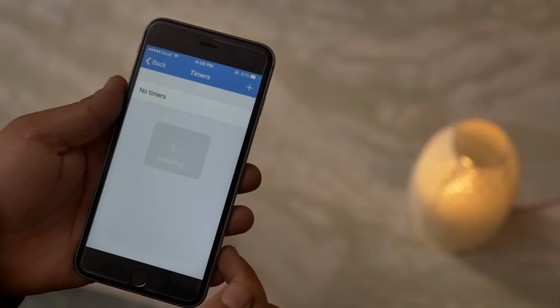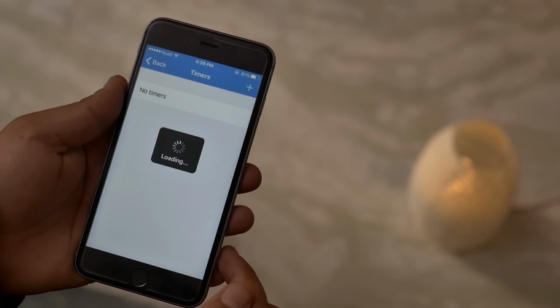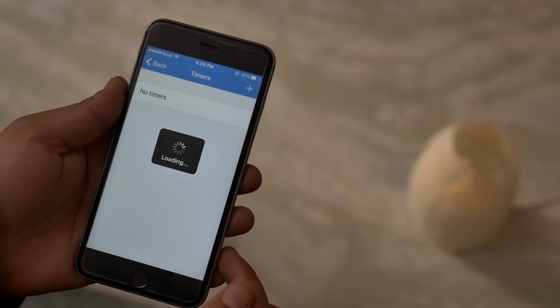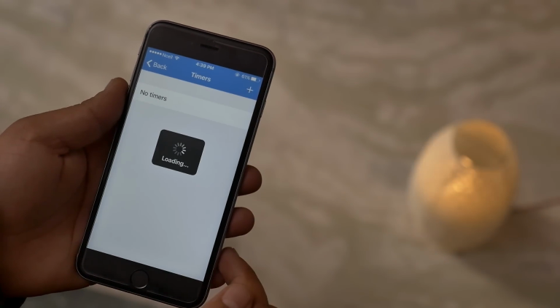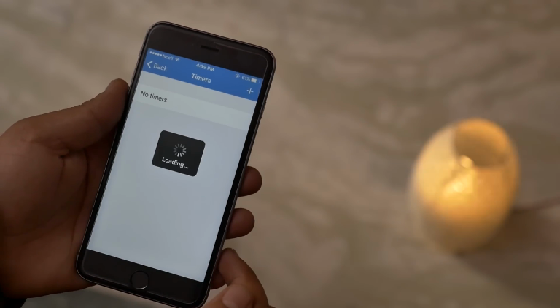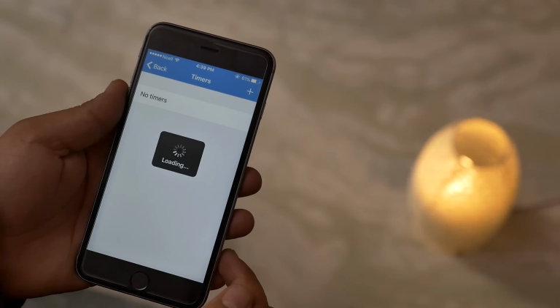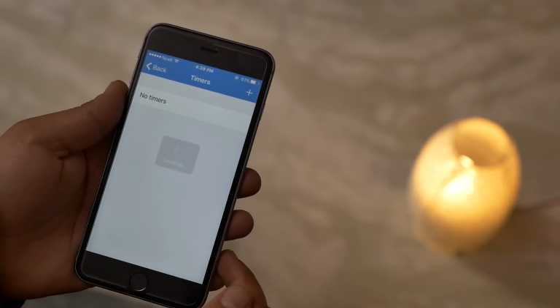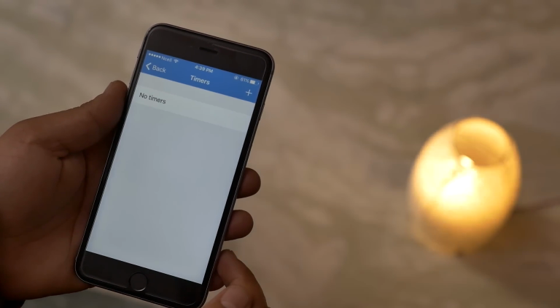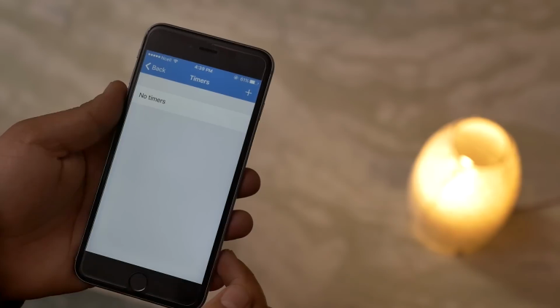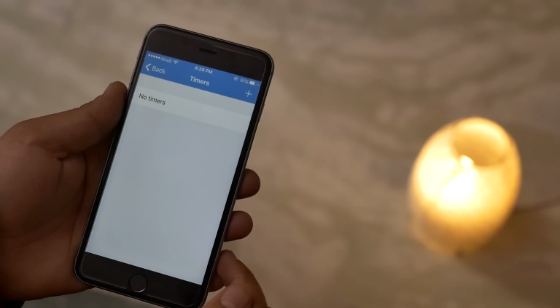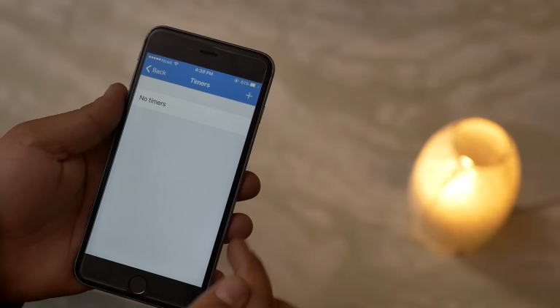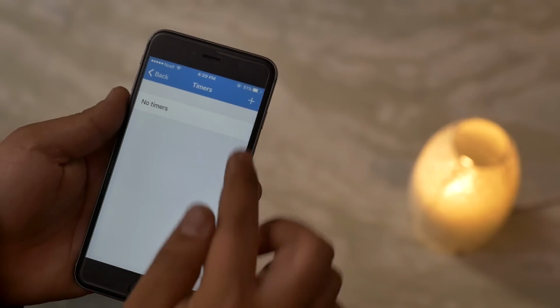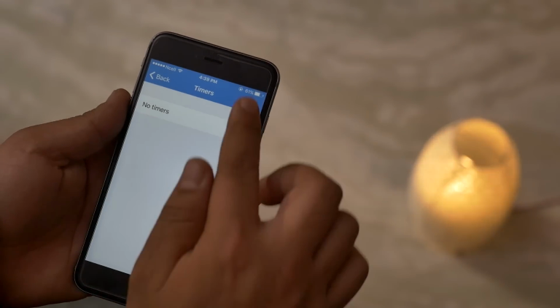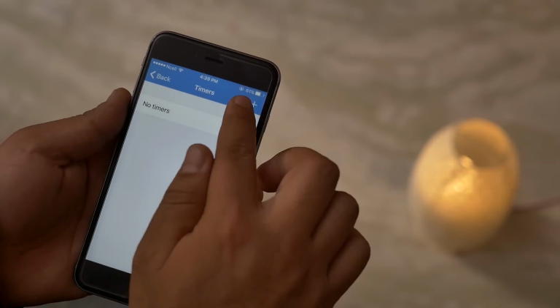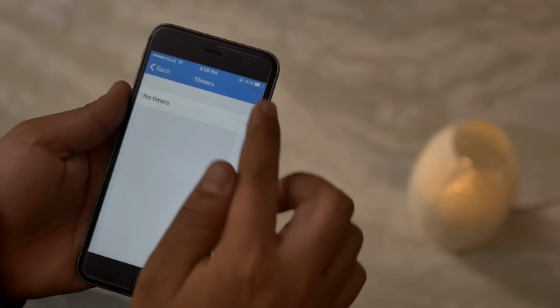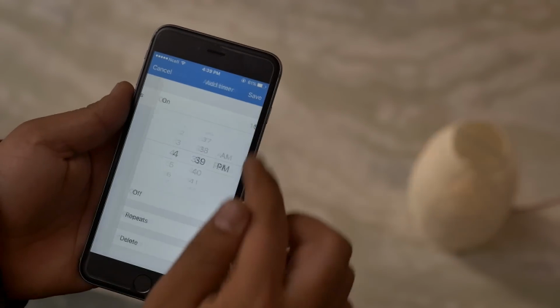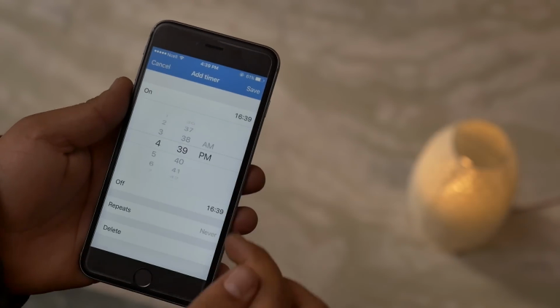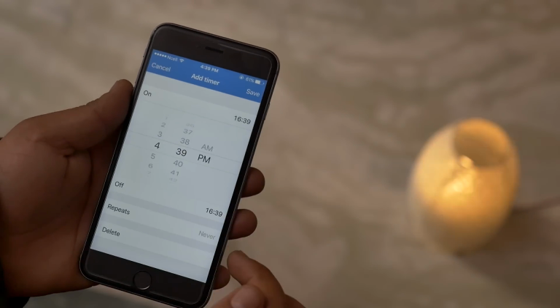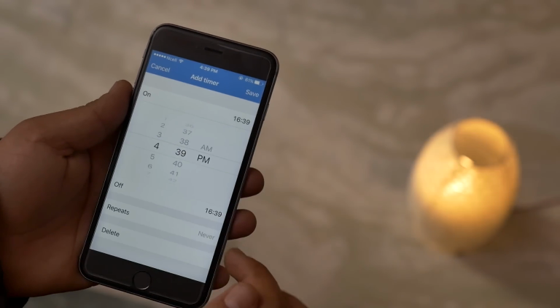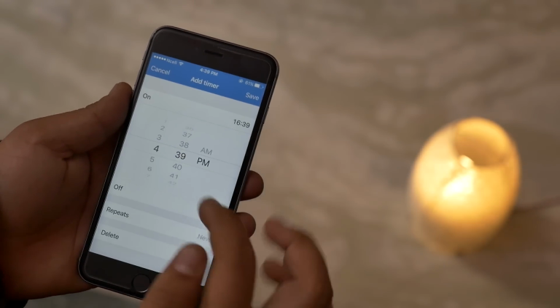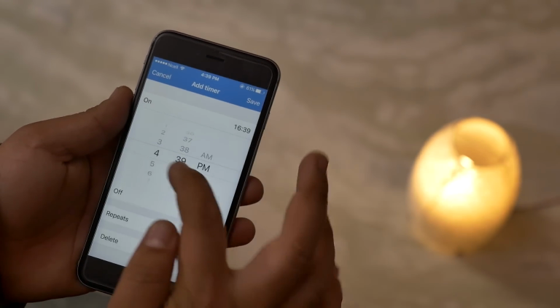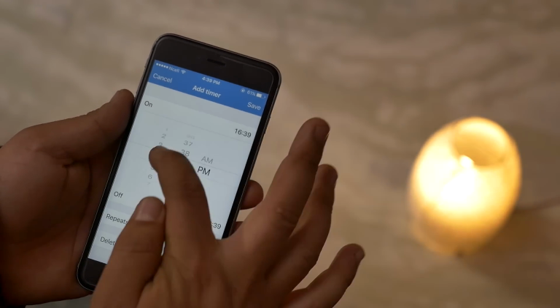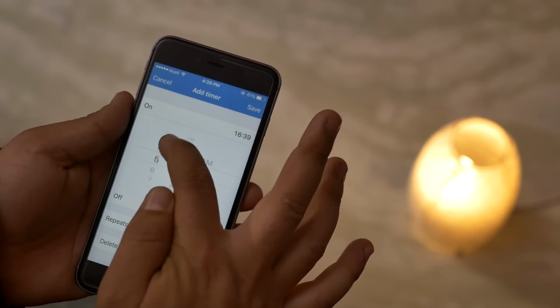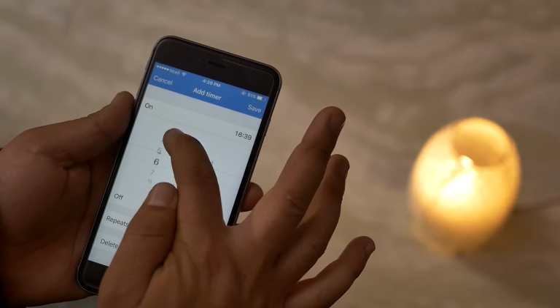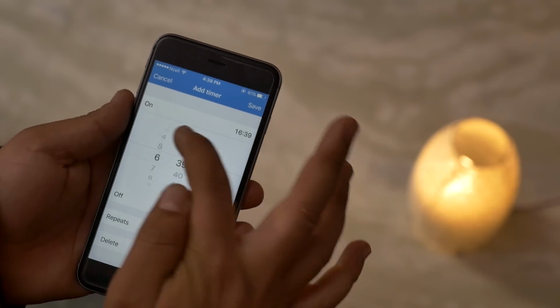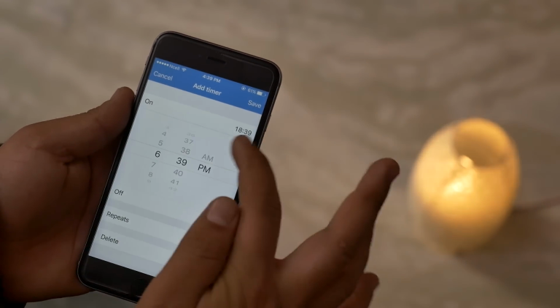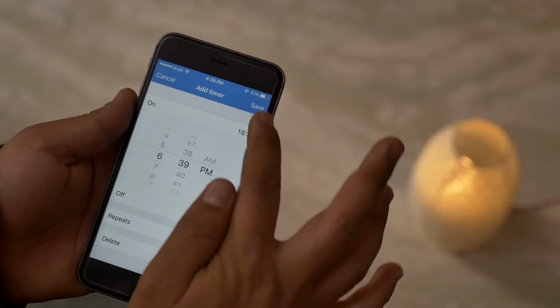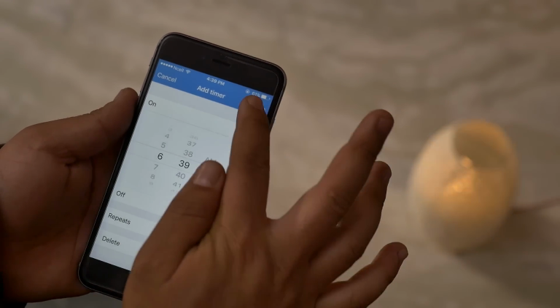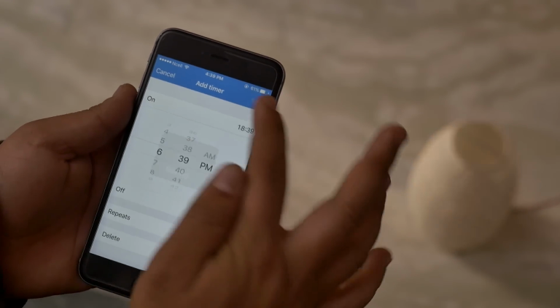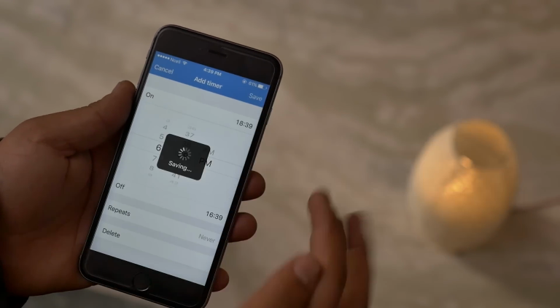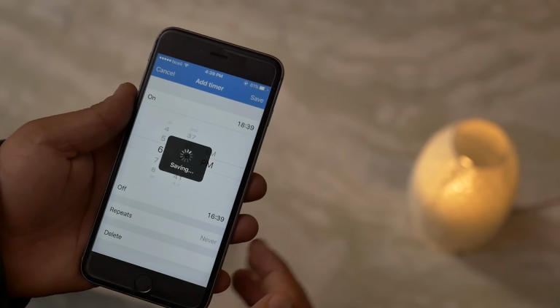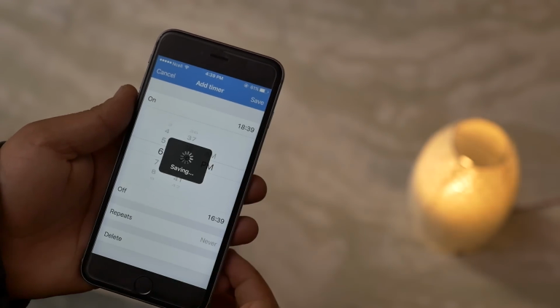The timer option allows you to control how long the lights stay on and lets you set a time for them to go off at a certain time.